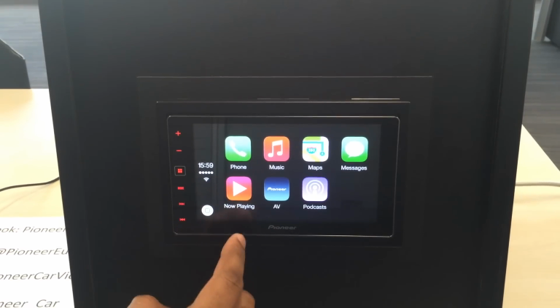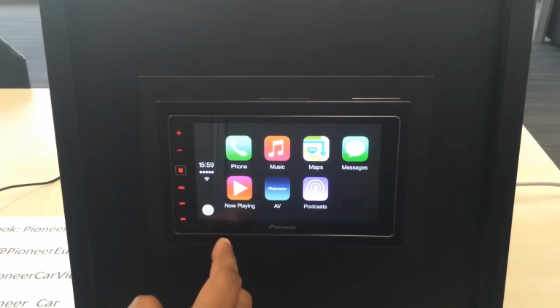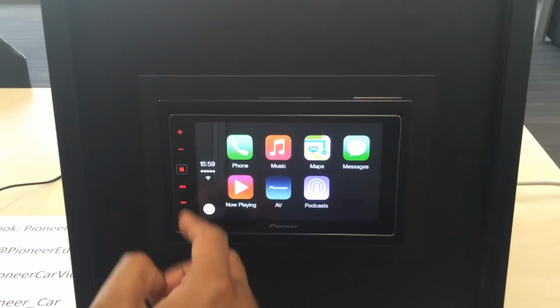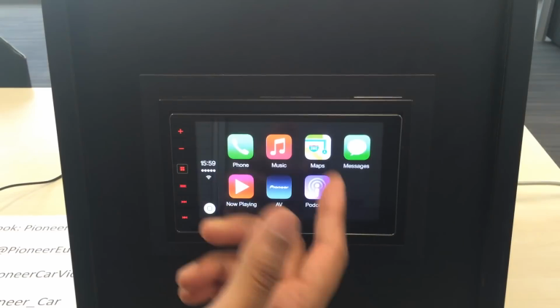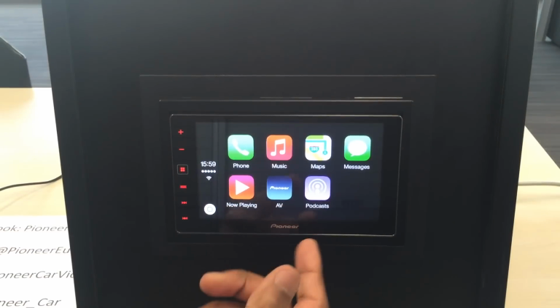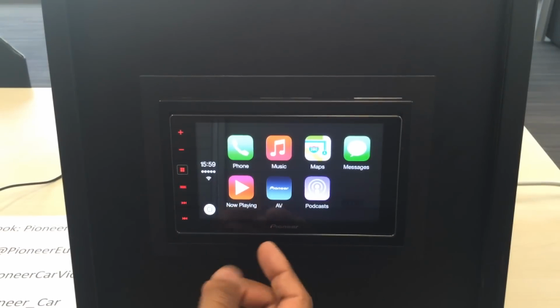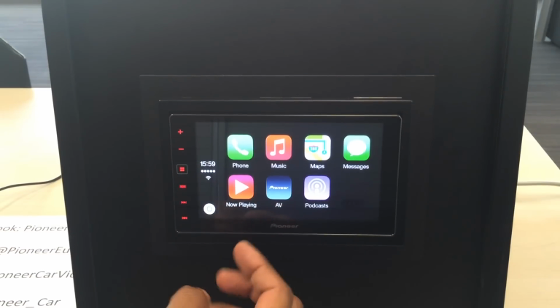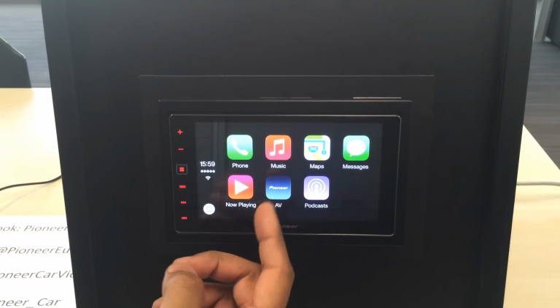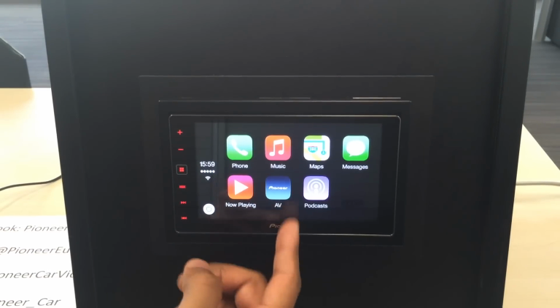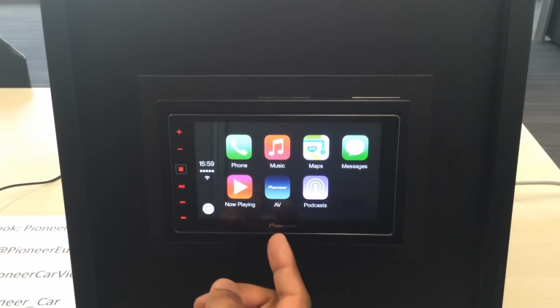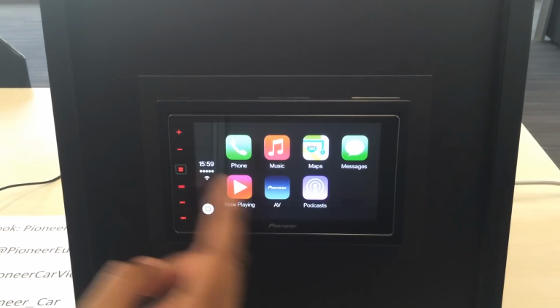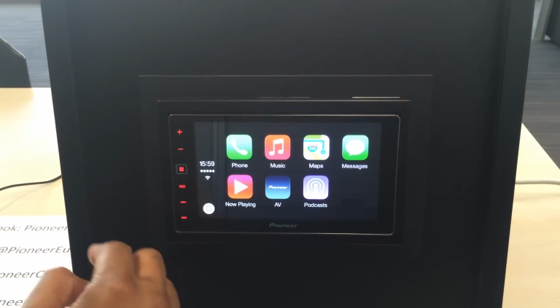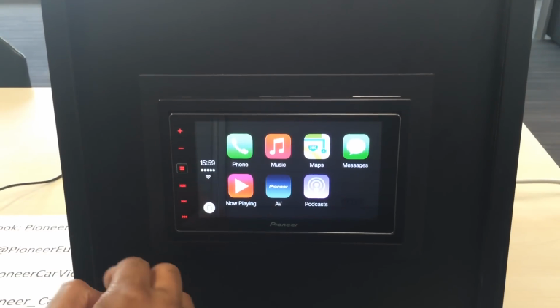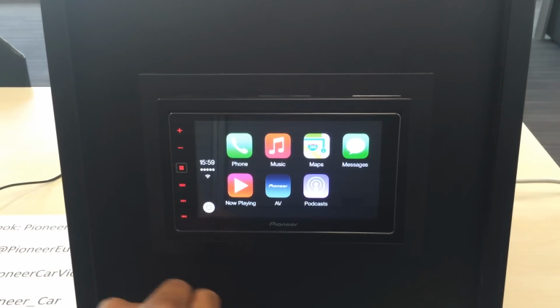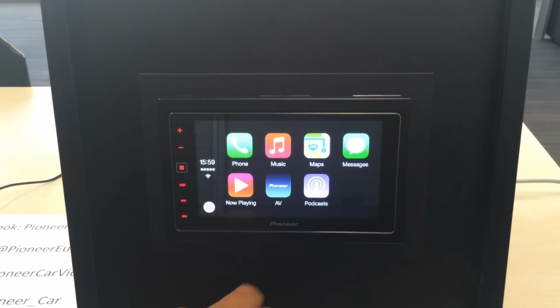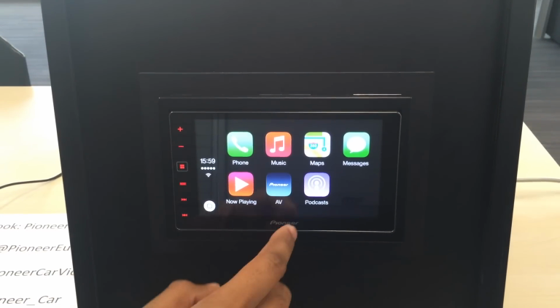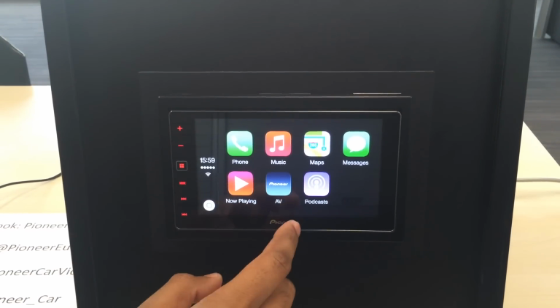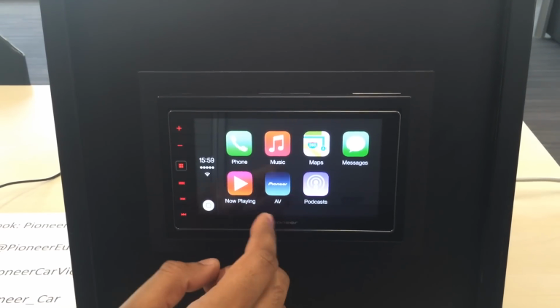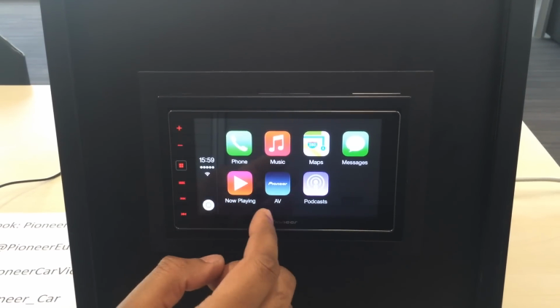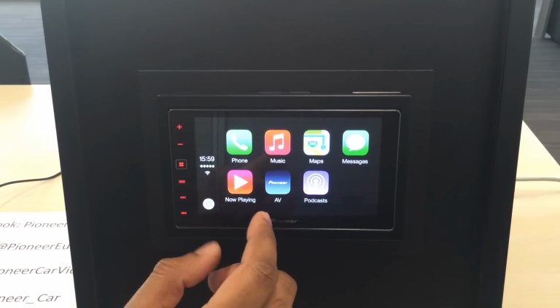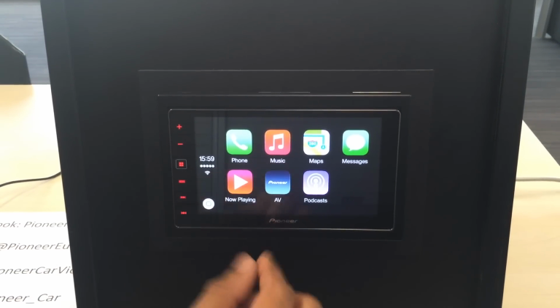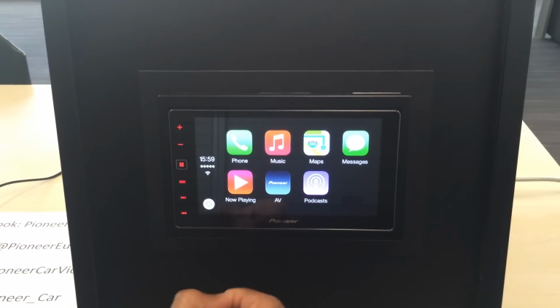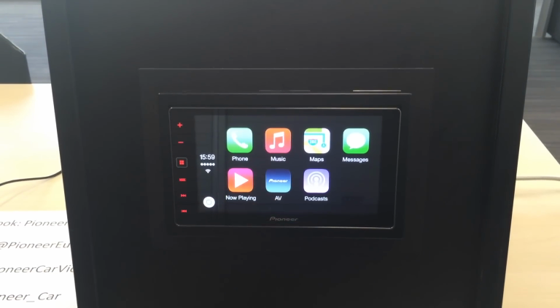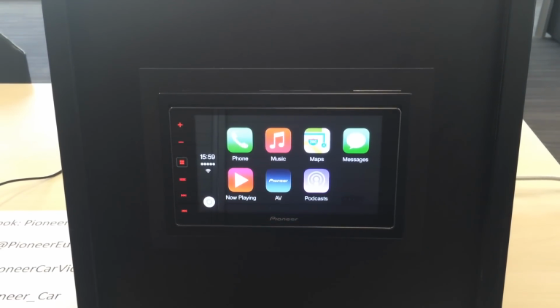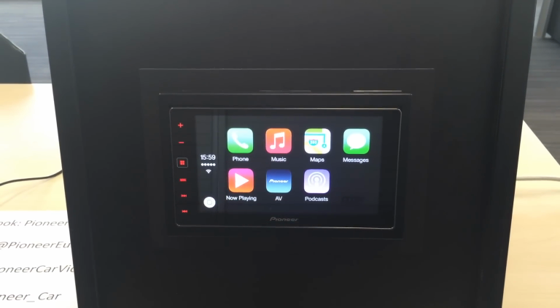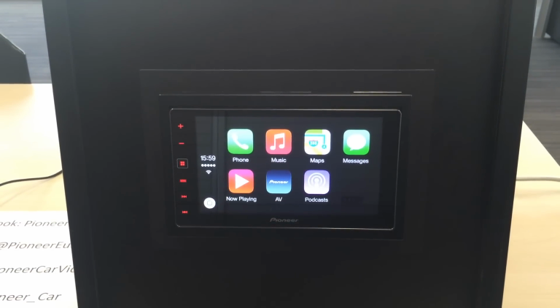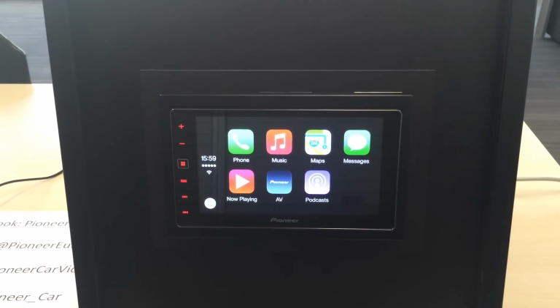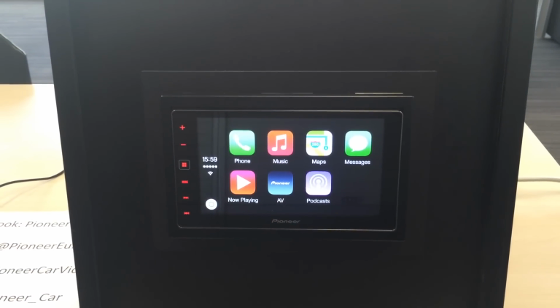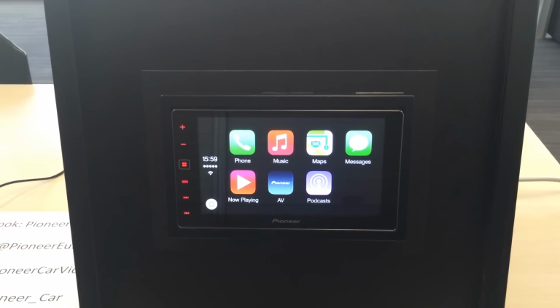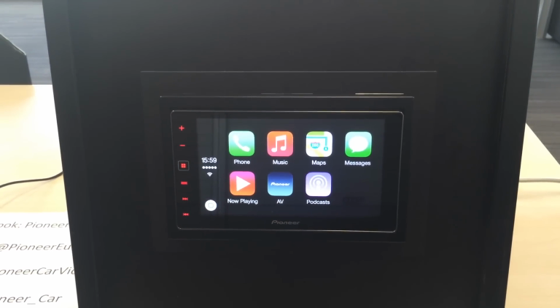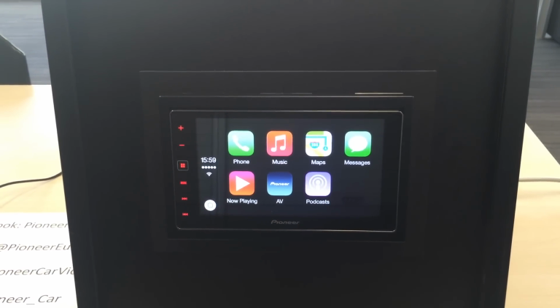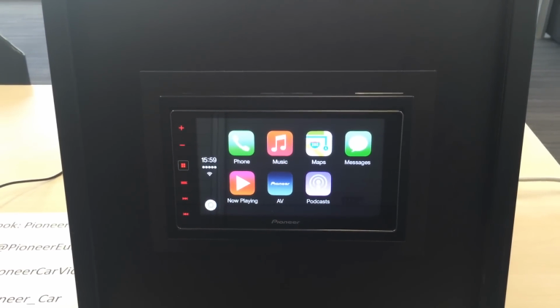Now Playing and AV we've shown you before. And your Podcast, which is a podcast that you subscribe to.